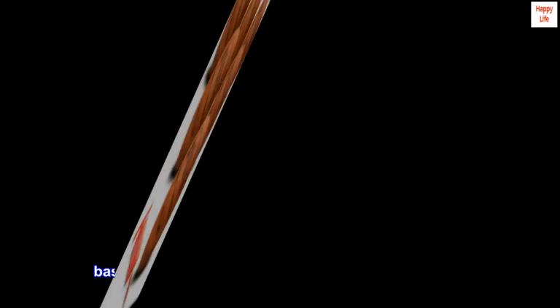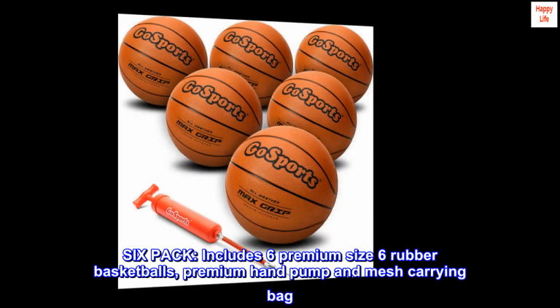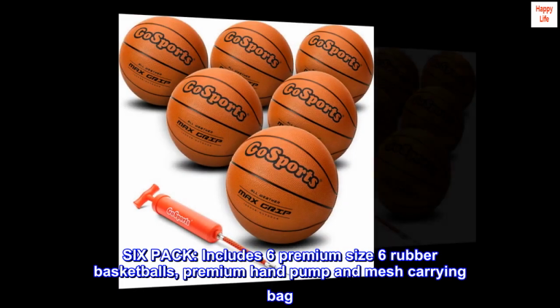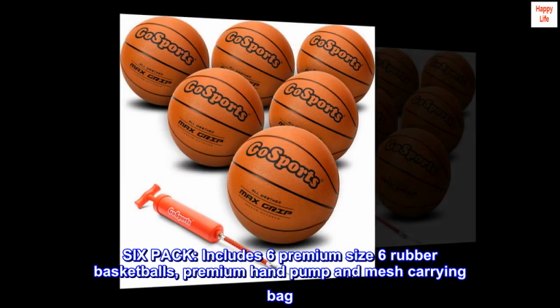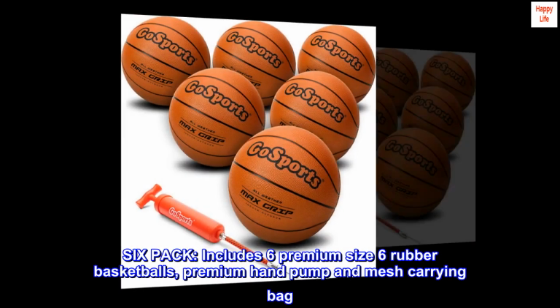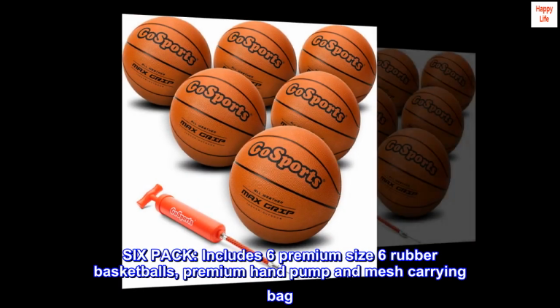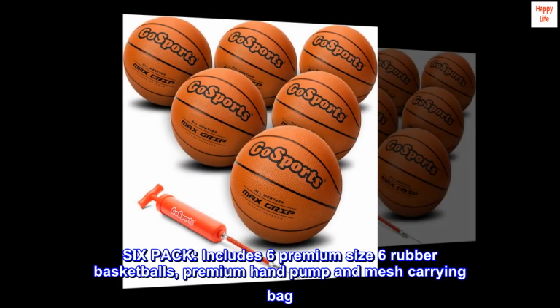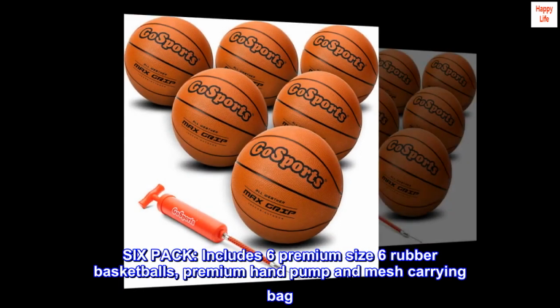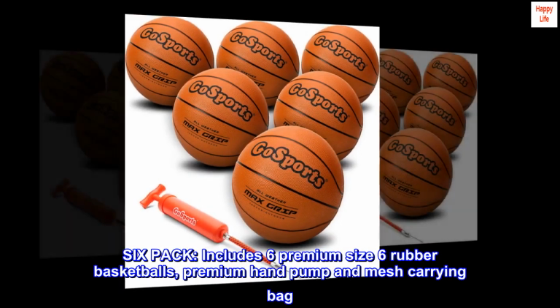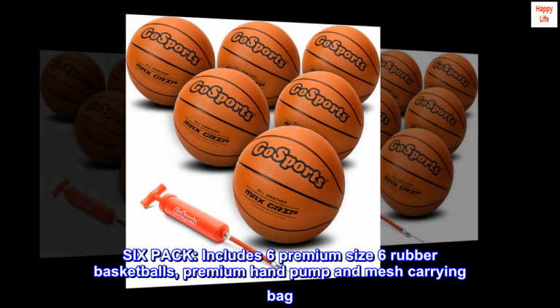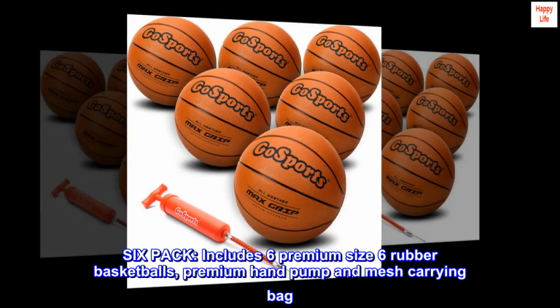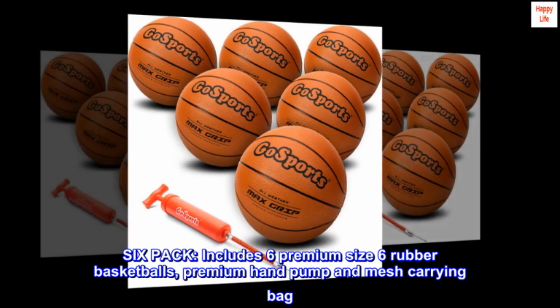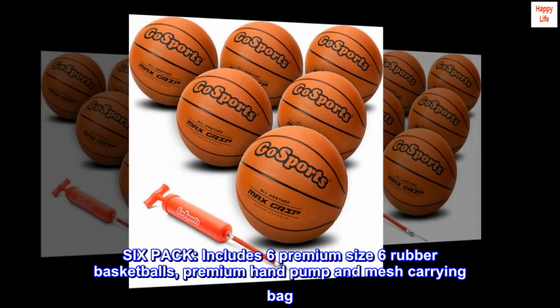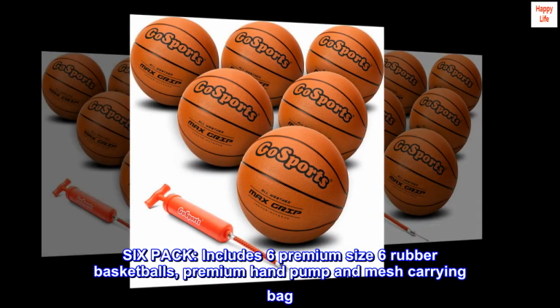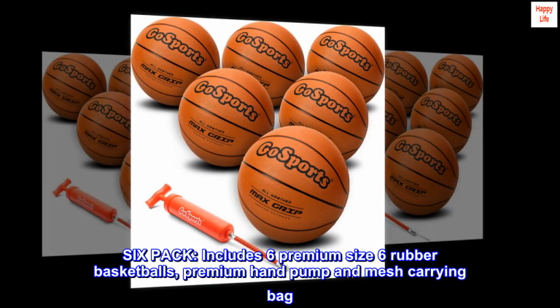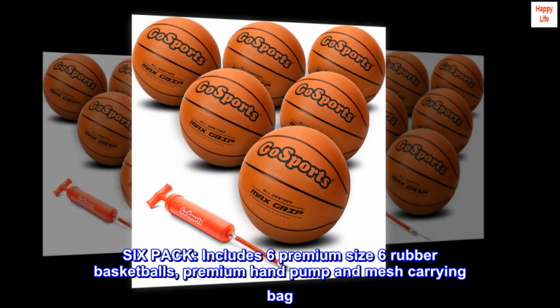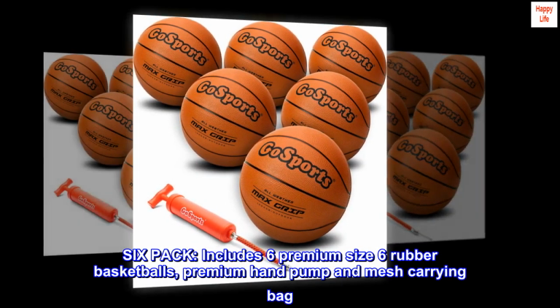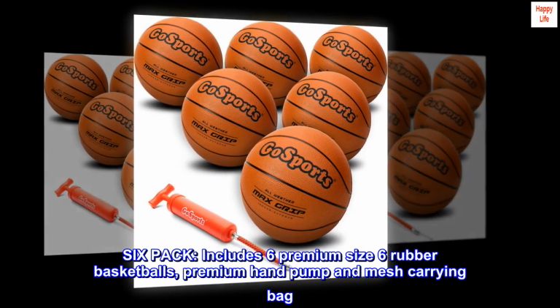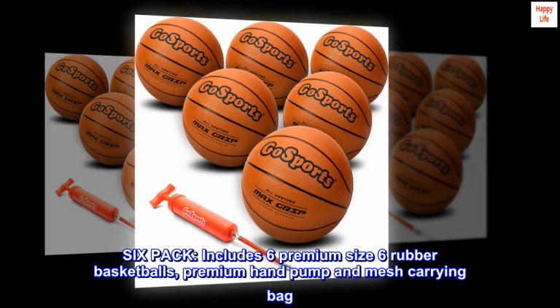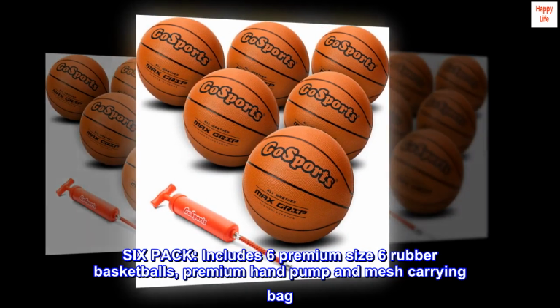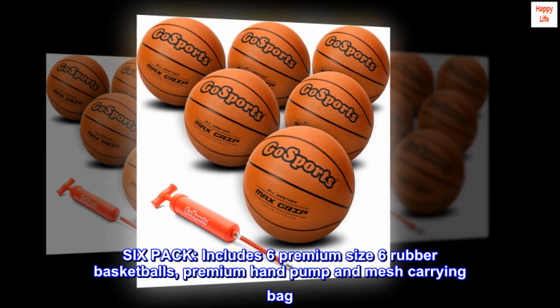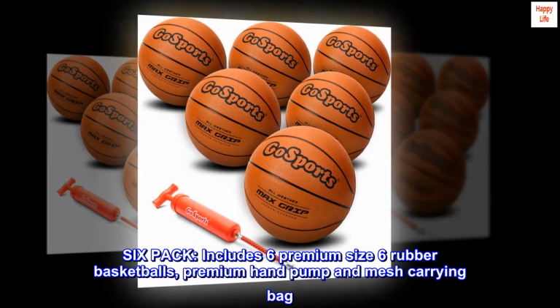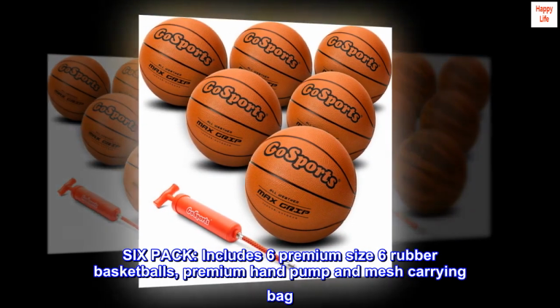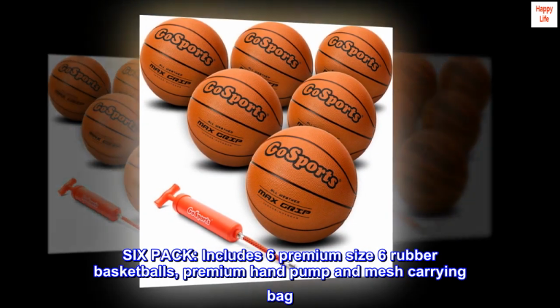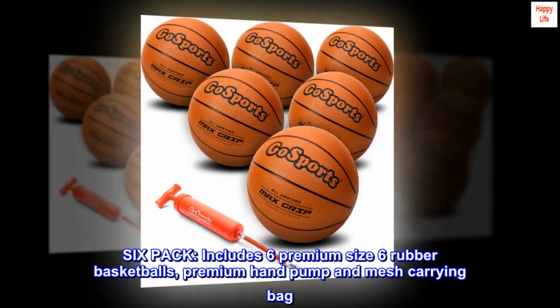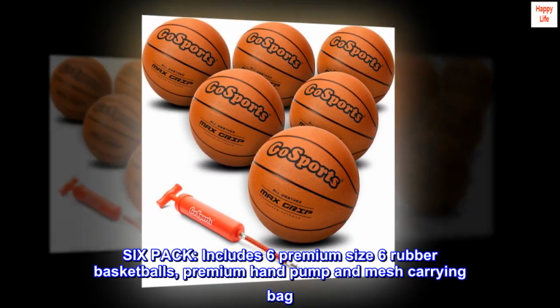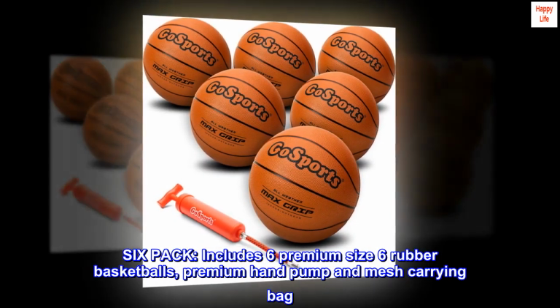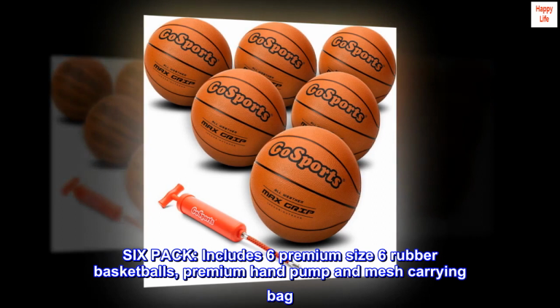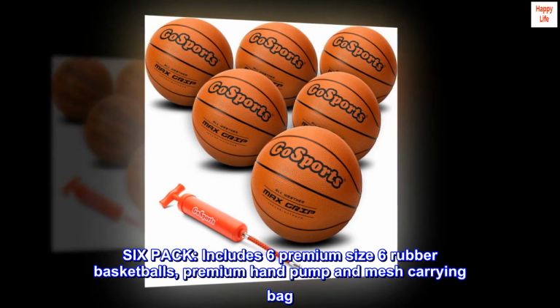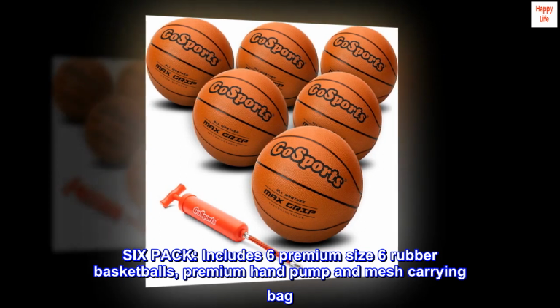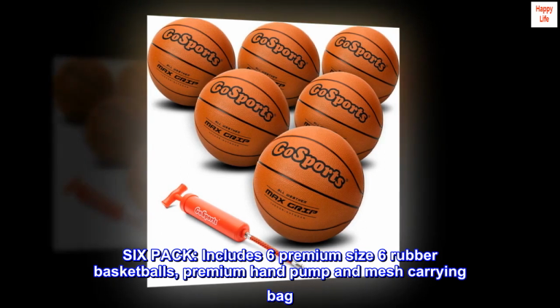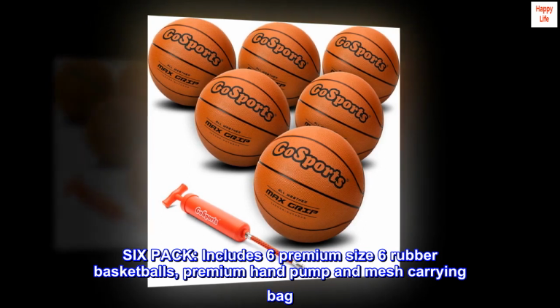6-Pack. Includes 6 premium size 6 rubber basketballs, premium hand pump and mesh carrying bag.